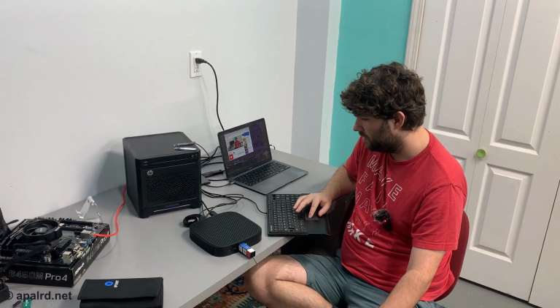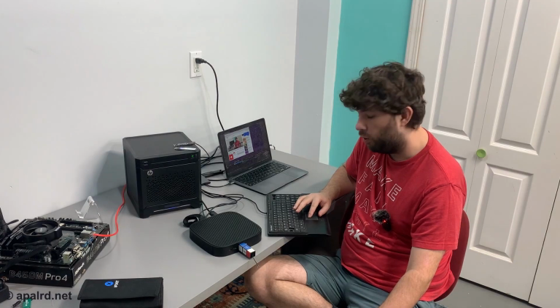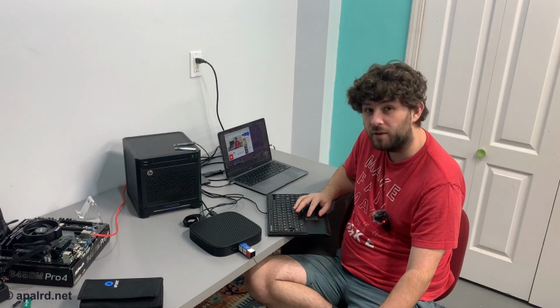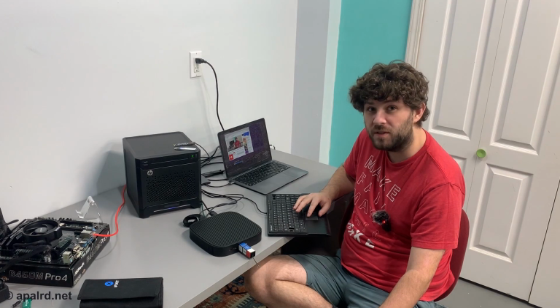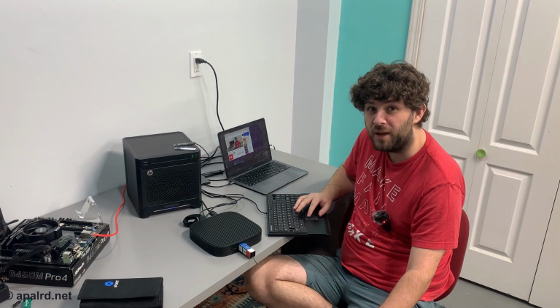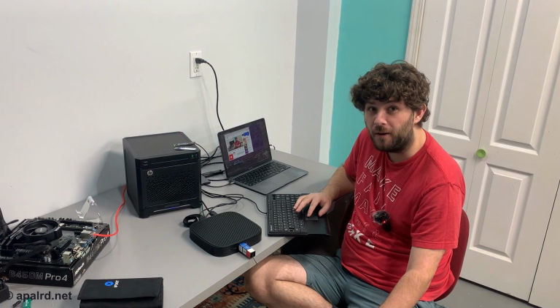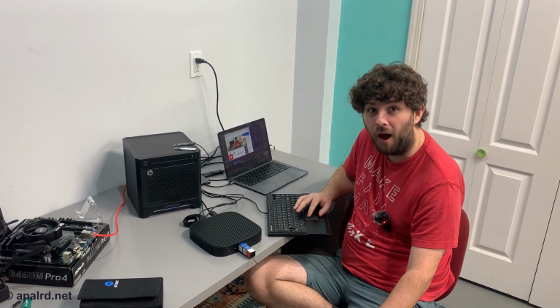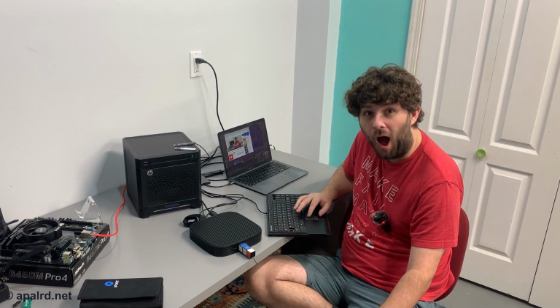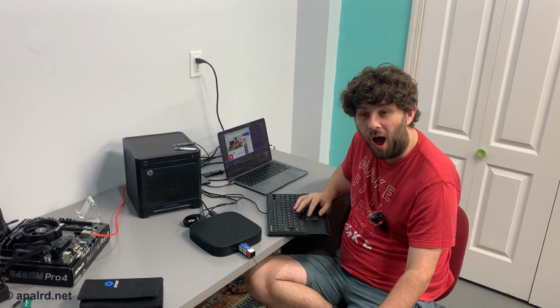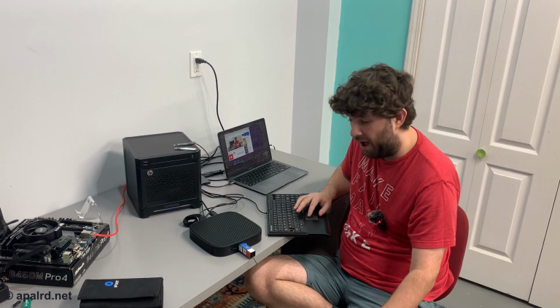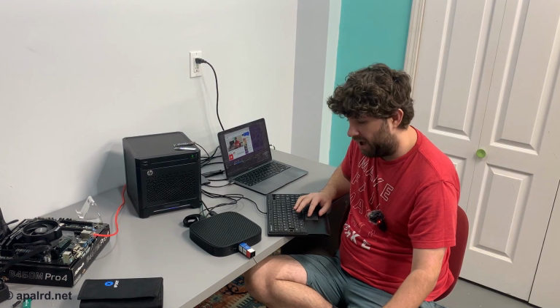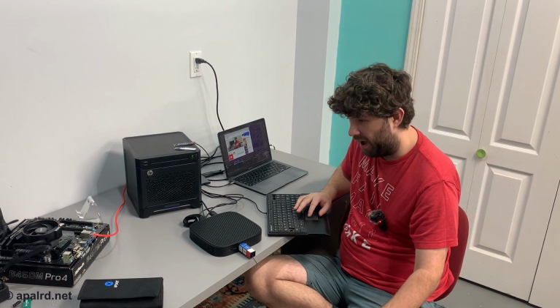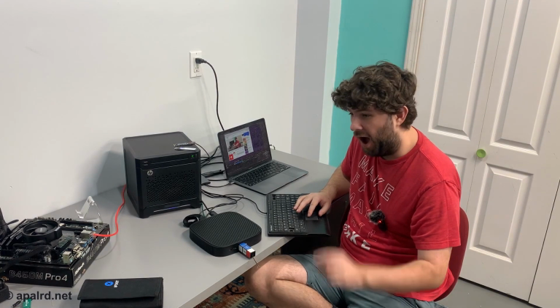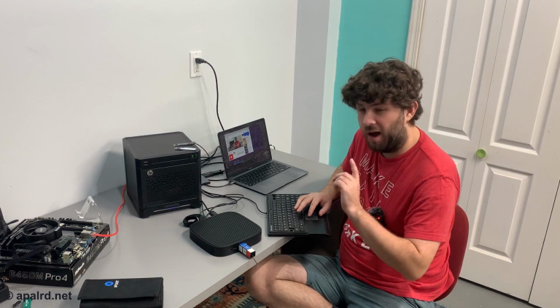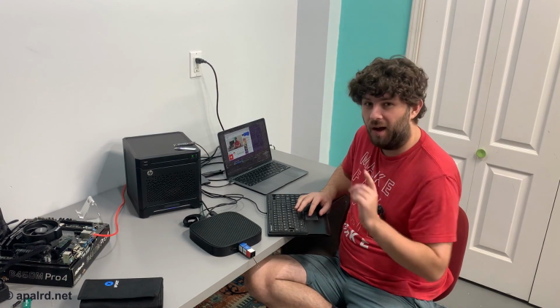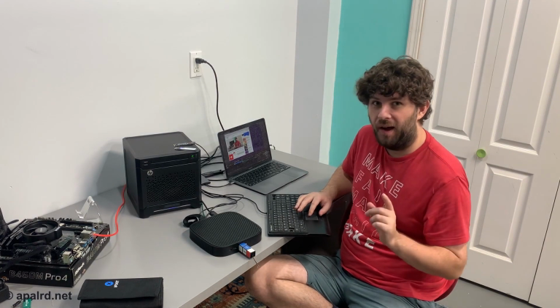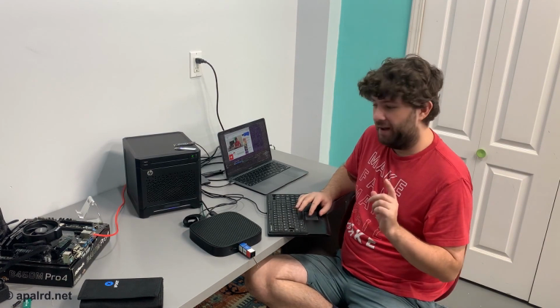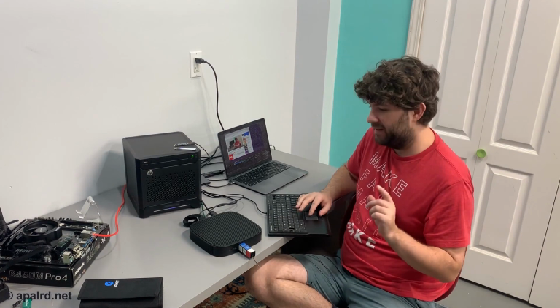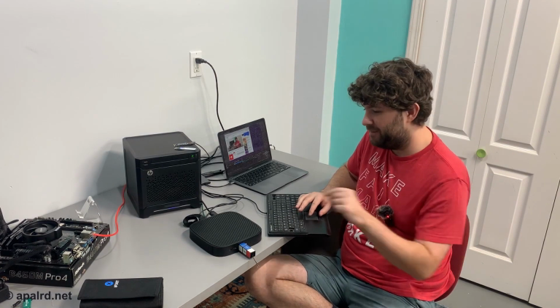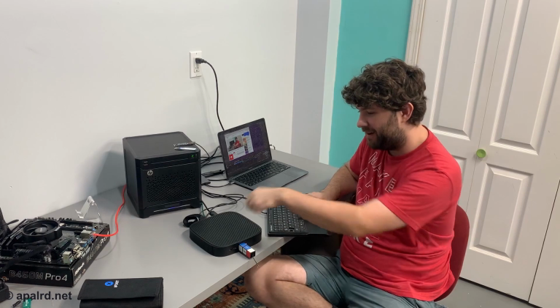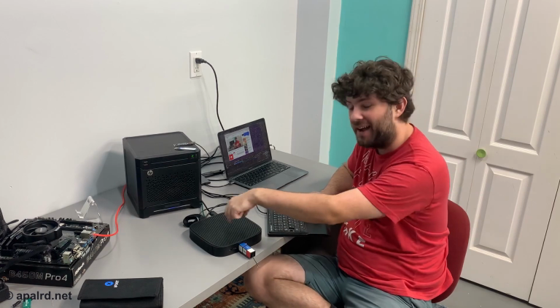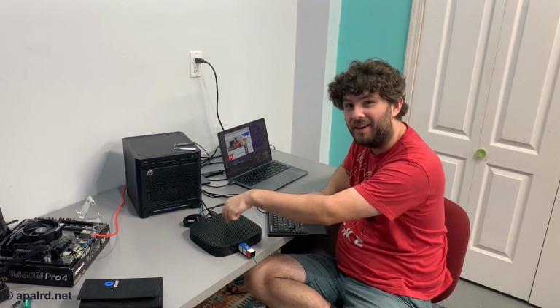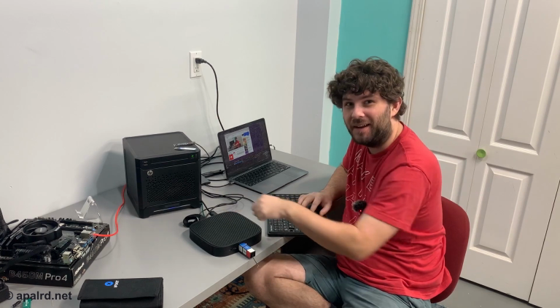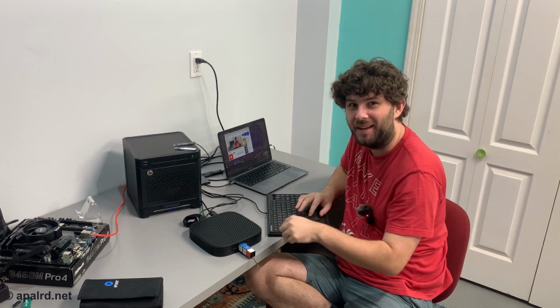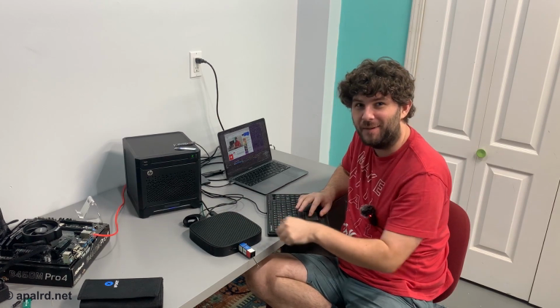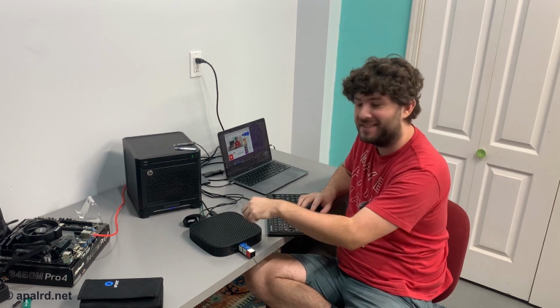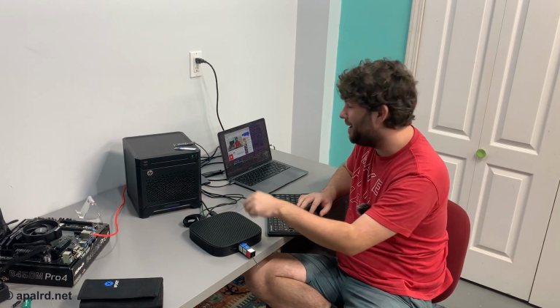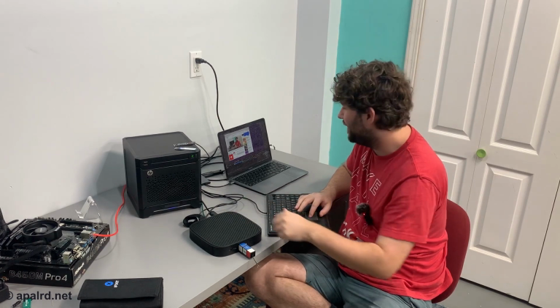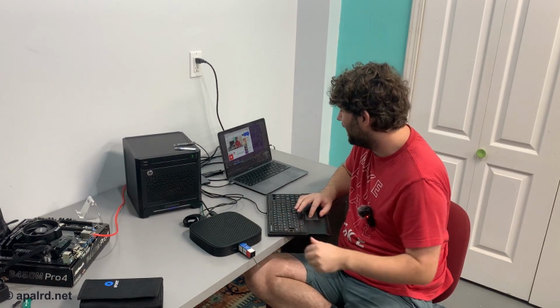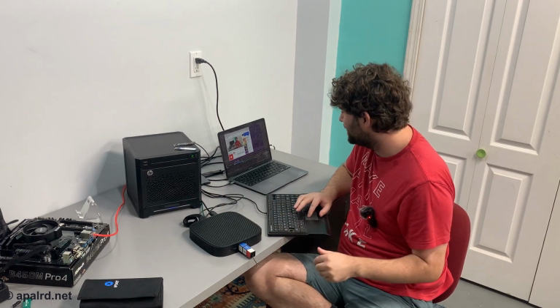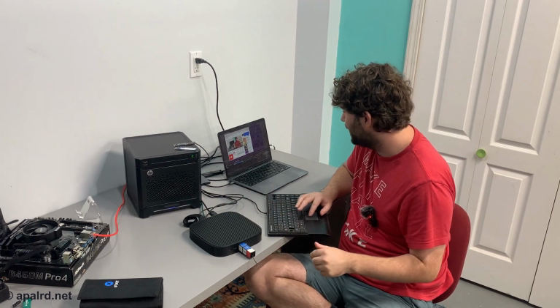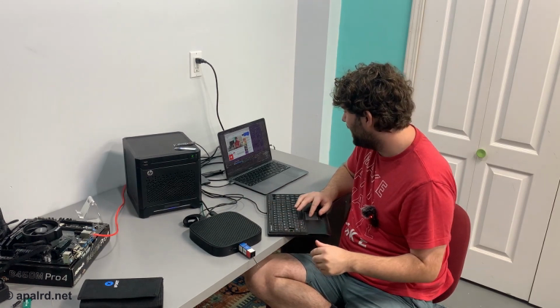Oh, there's a speaker! I can hear it — it's making sound. It's just really quiet.